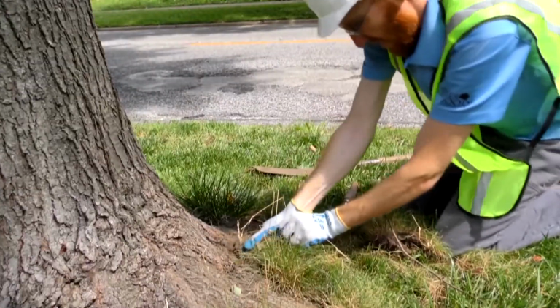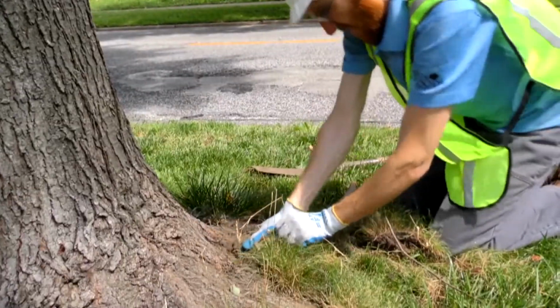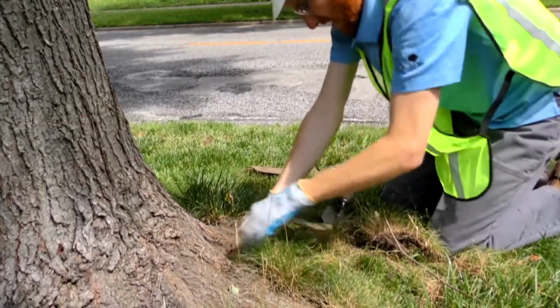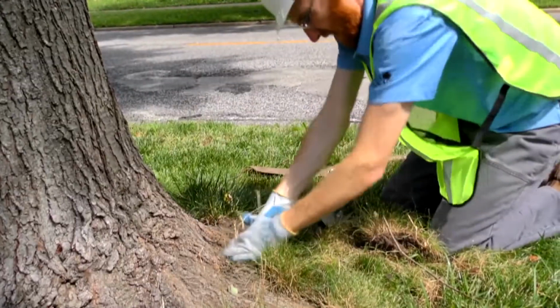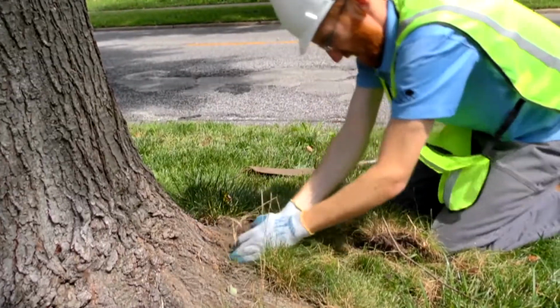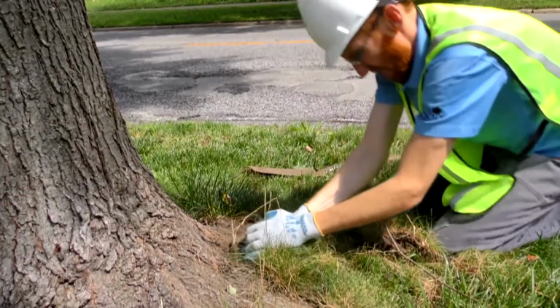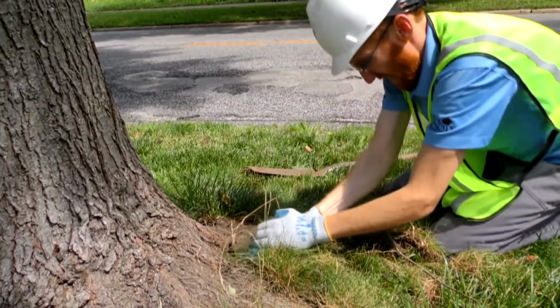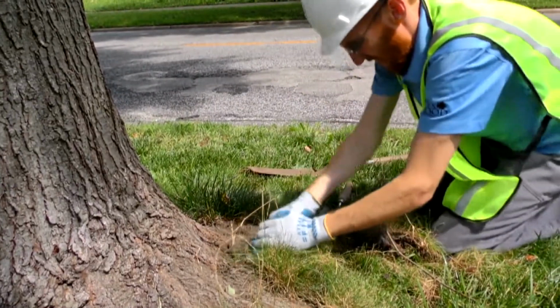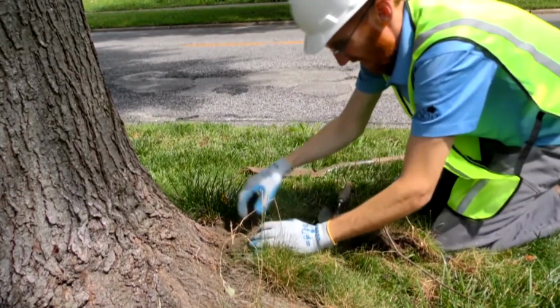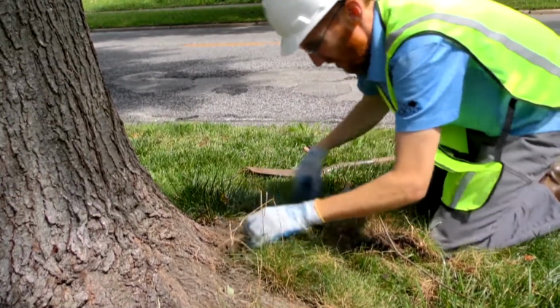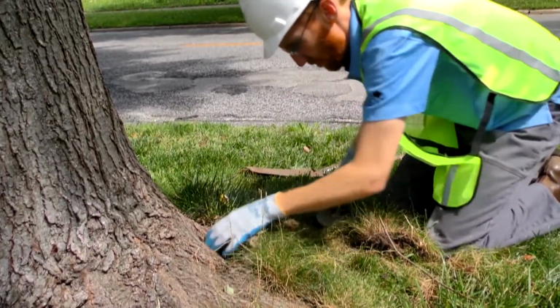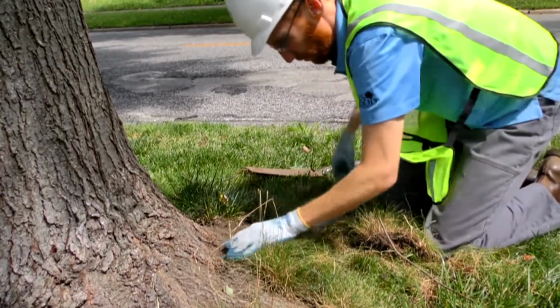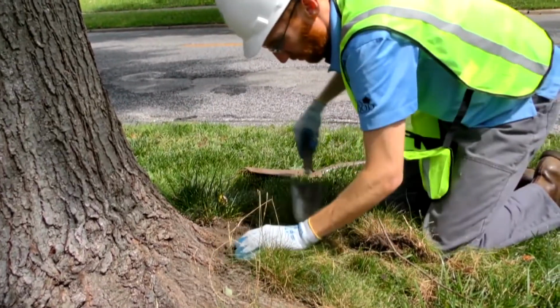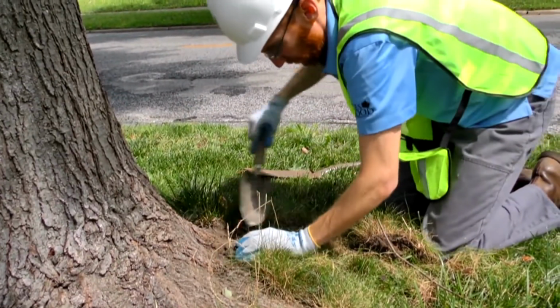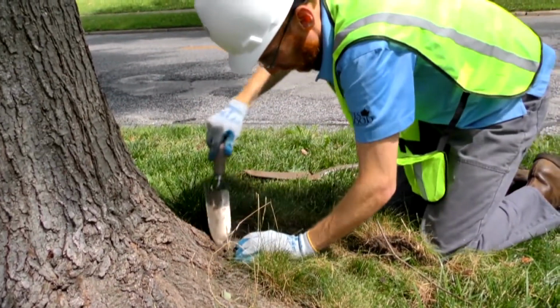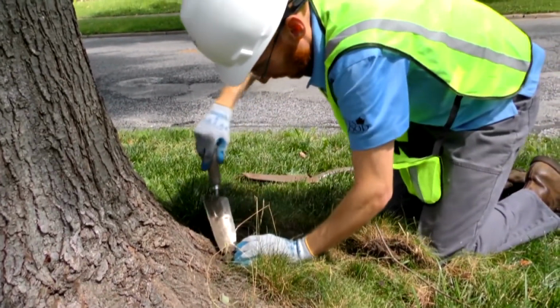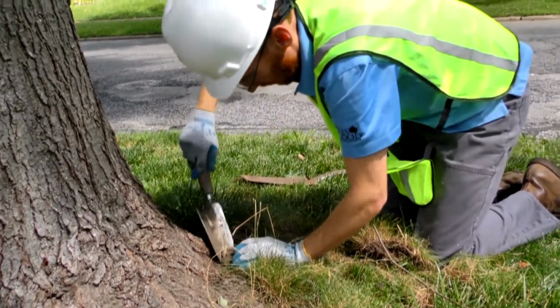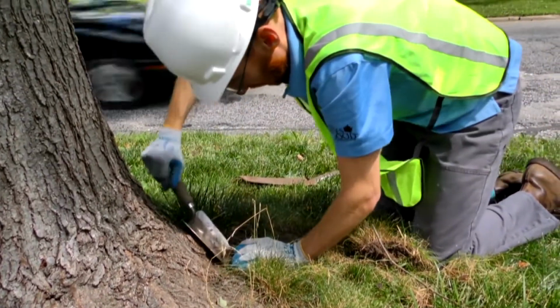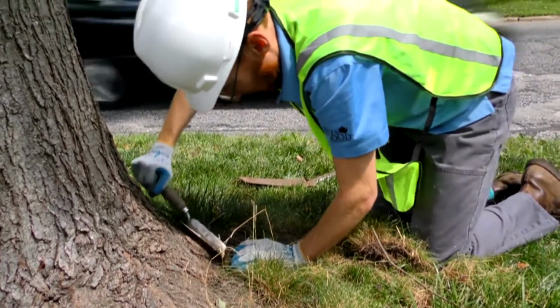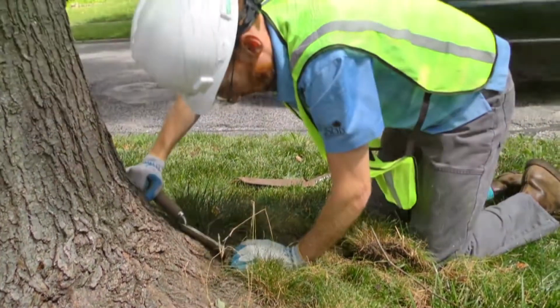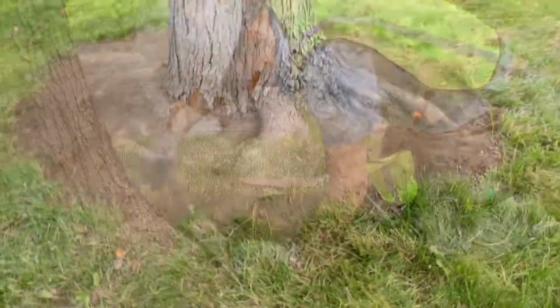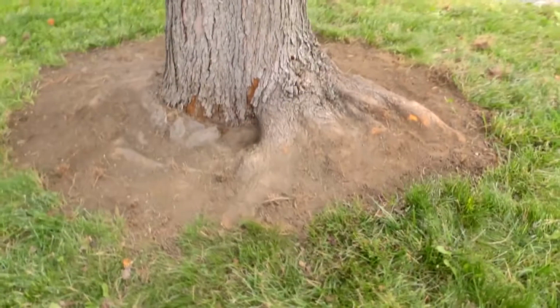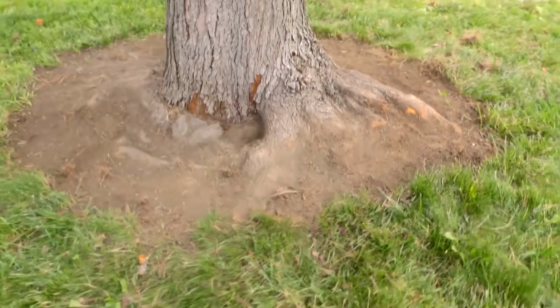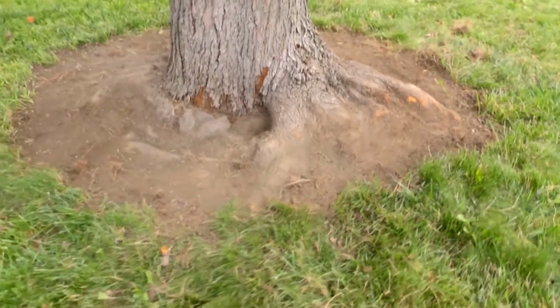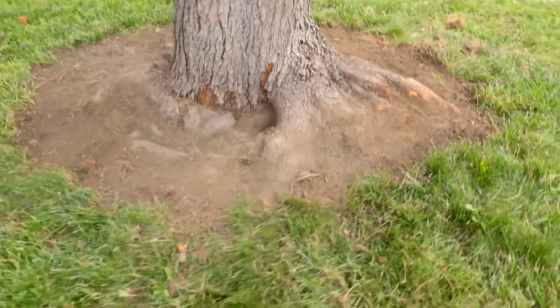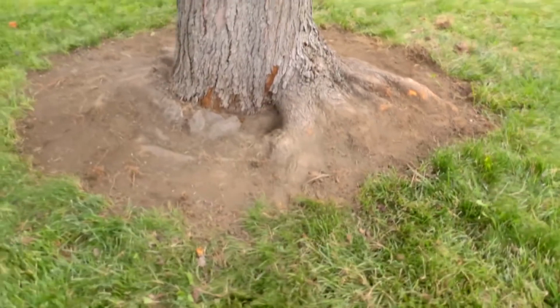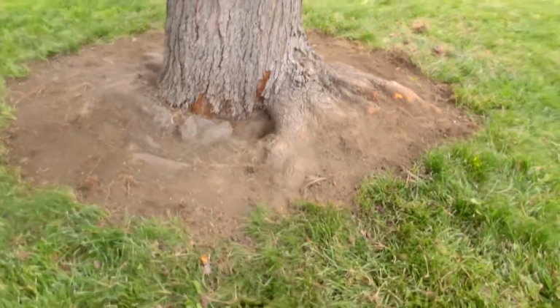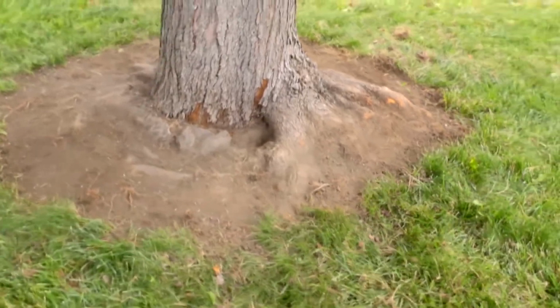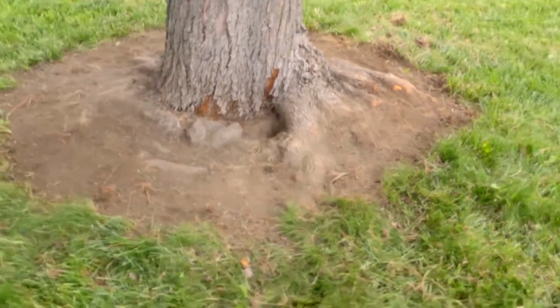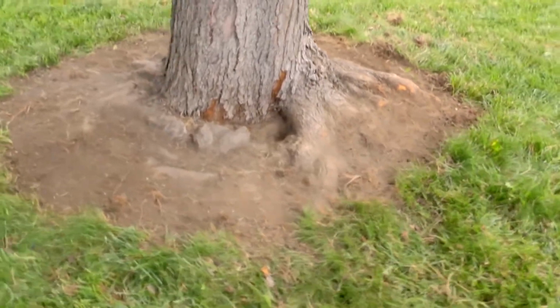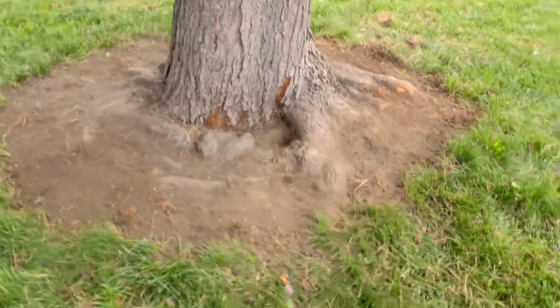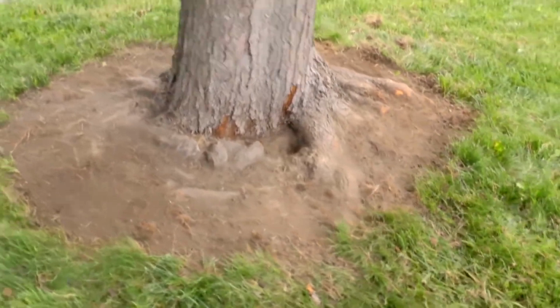Exposing the root flare can reveal injuries, girdling roots, decay, or other signs of stress.